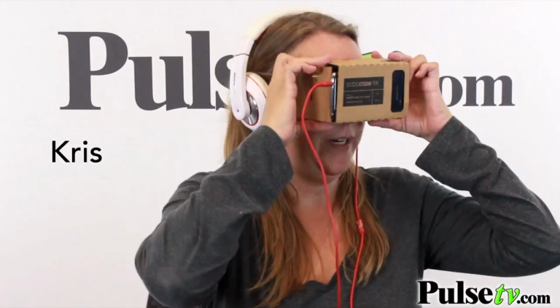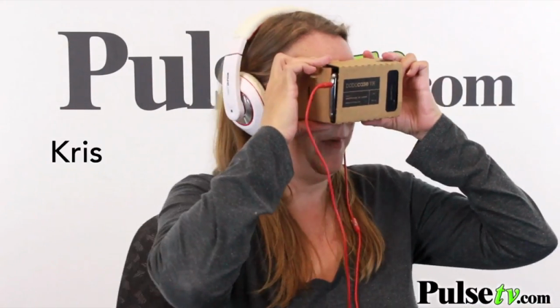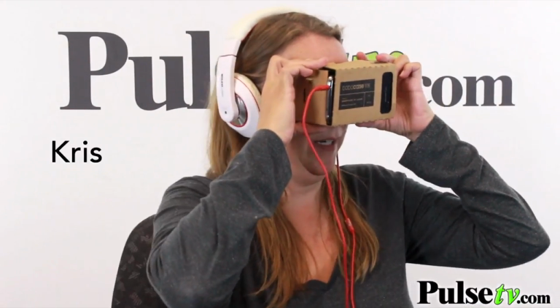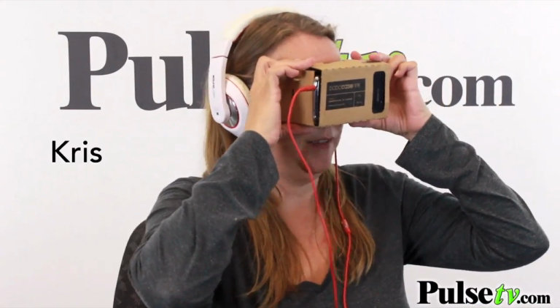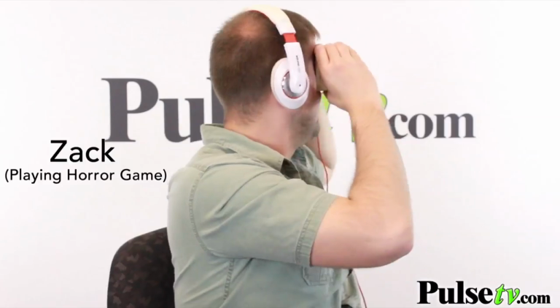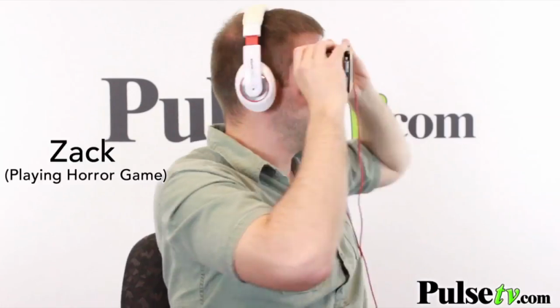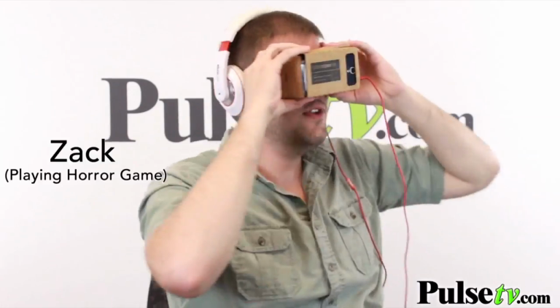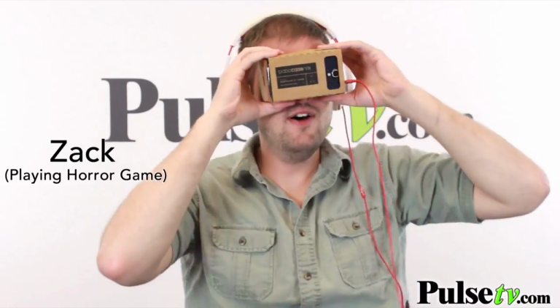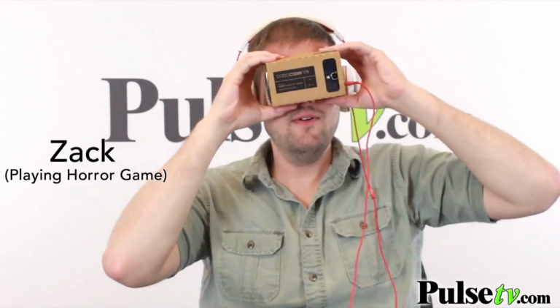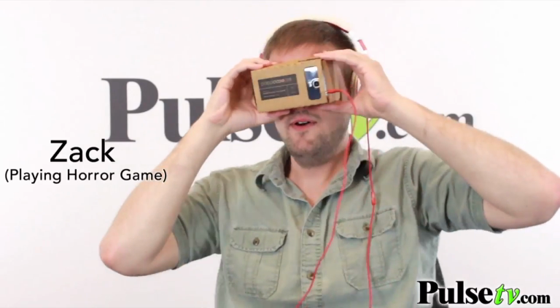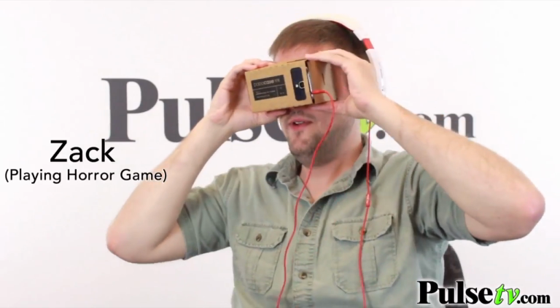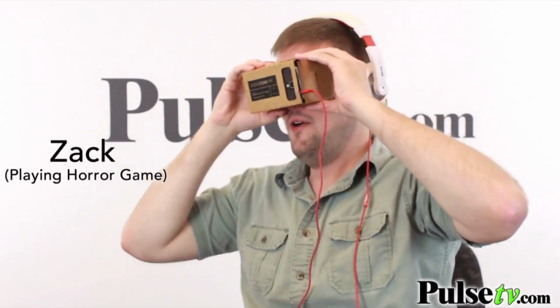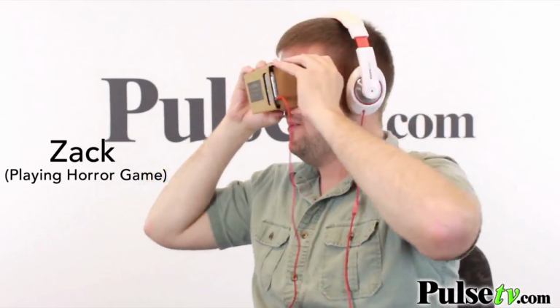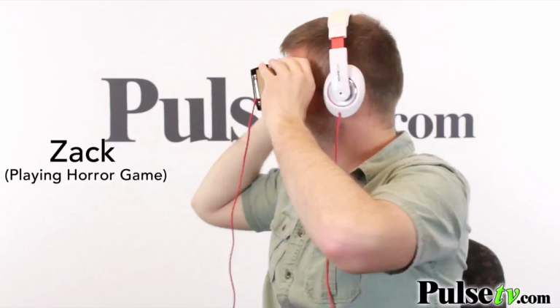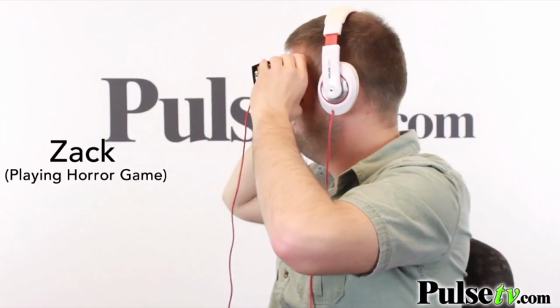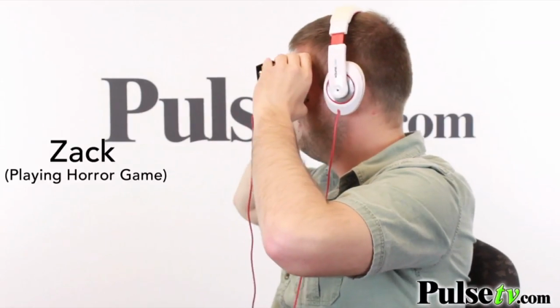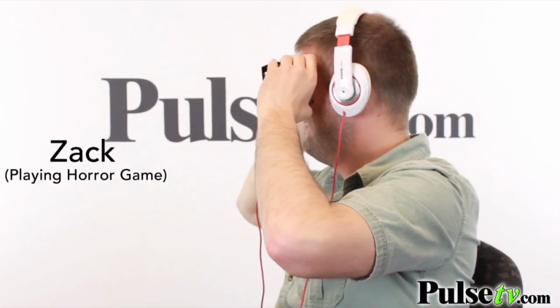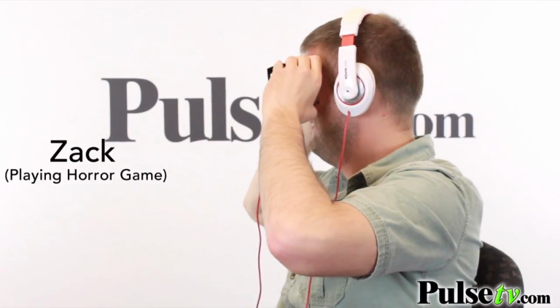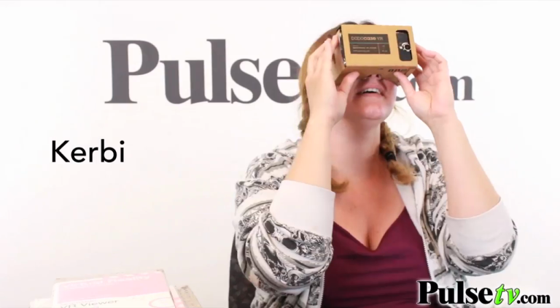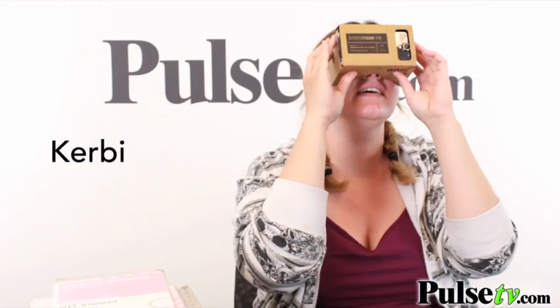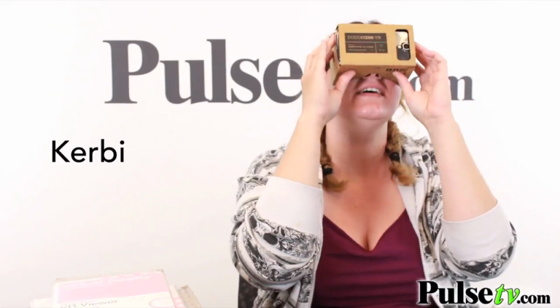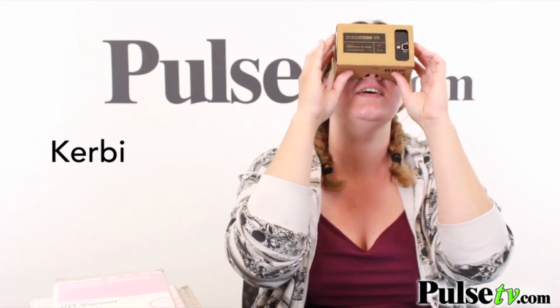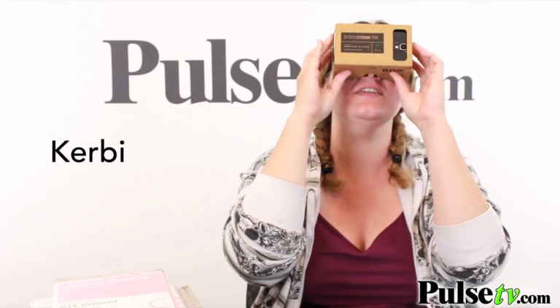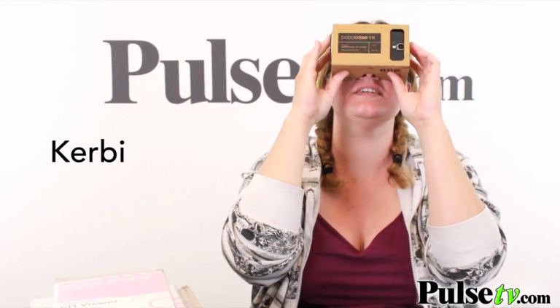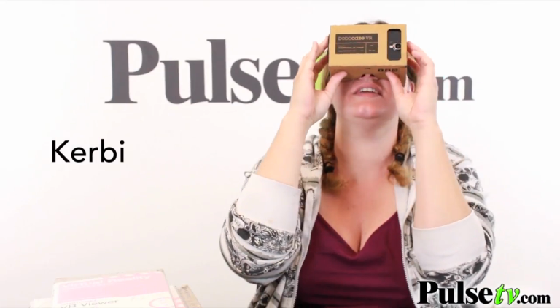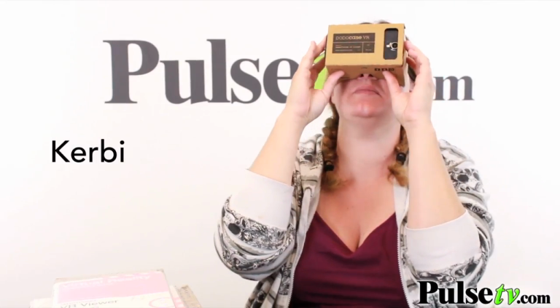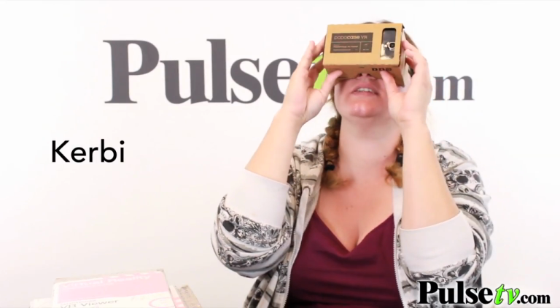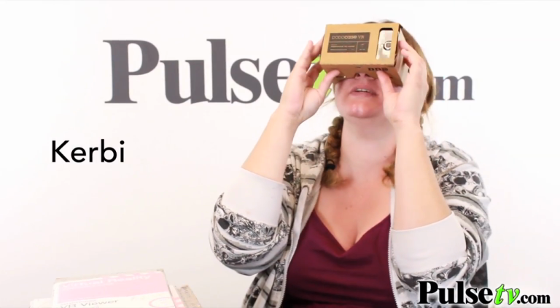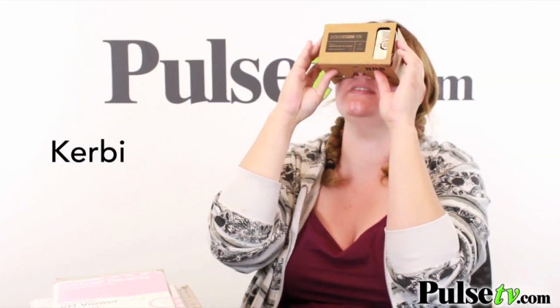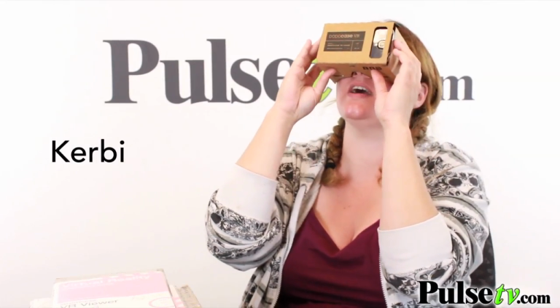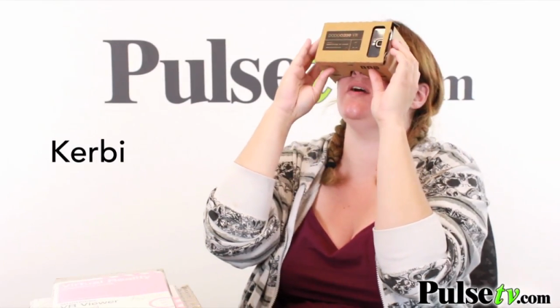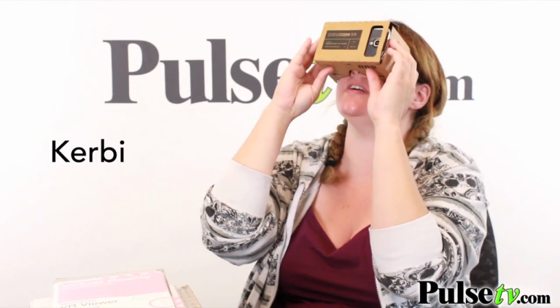Where am I? Oh no. Where's the door? This could keep kids busy for hours.